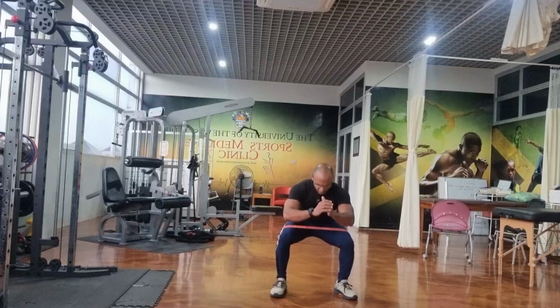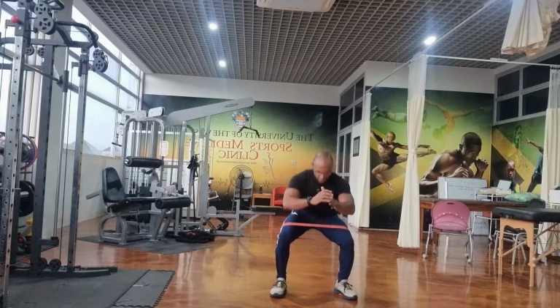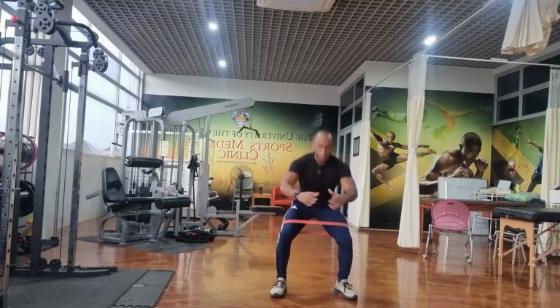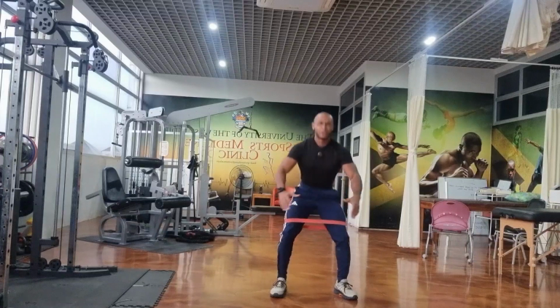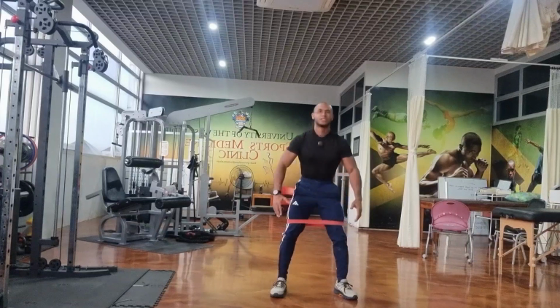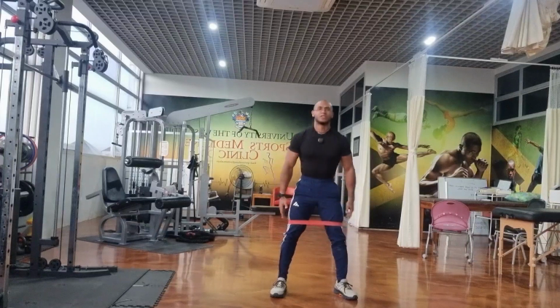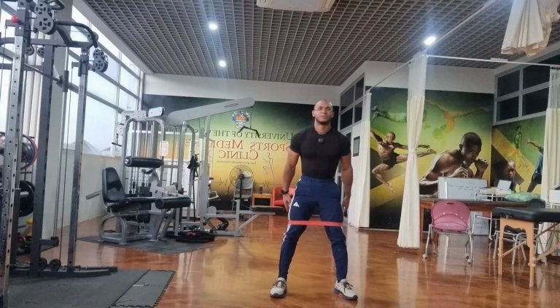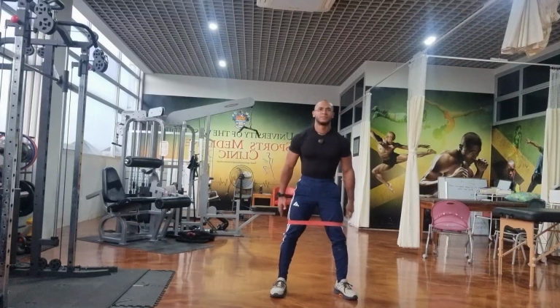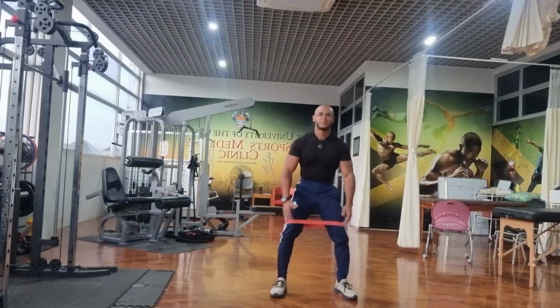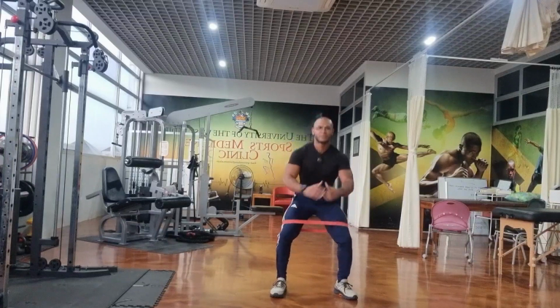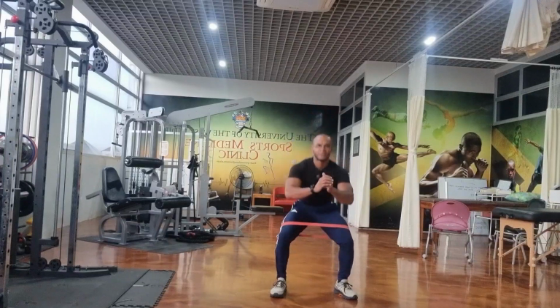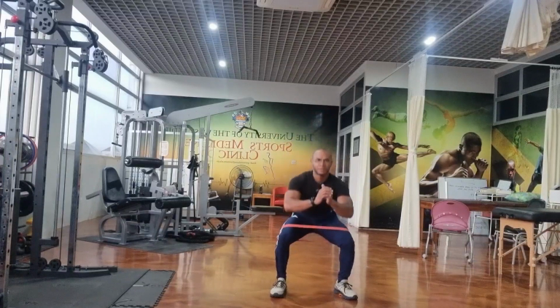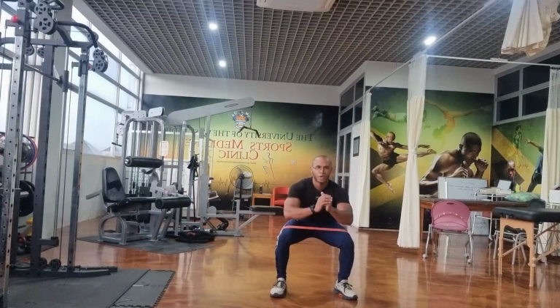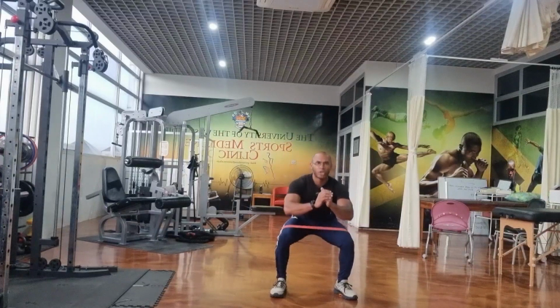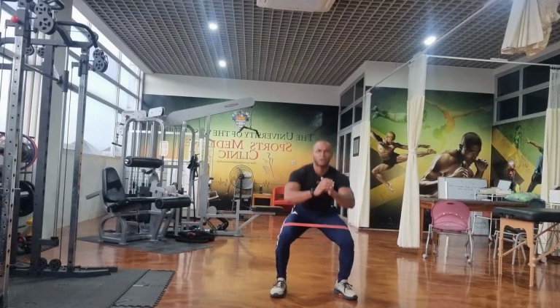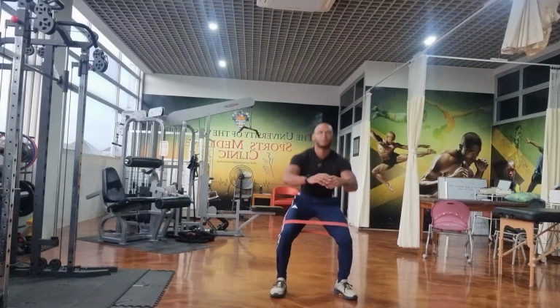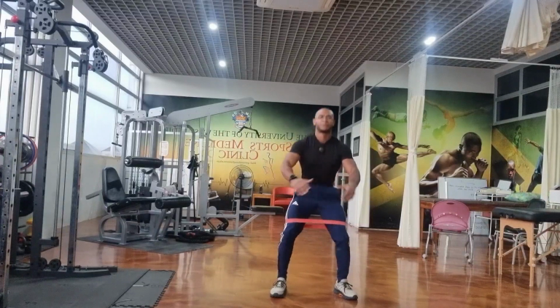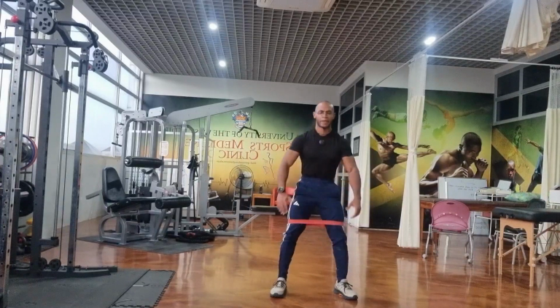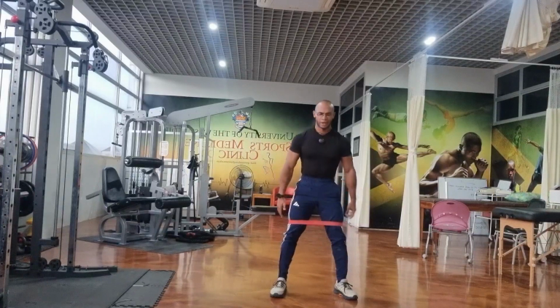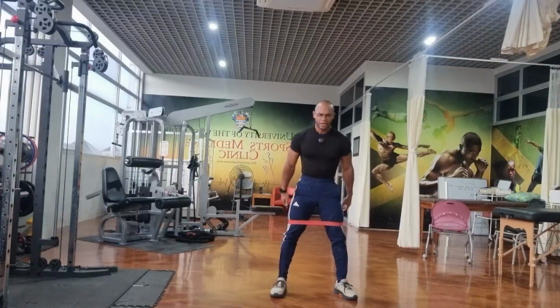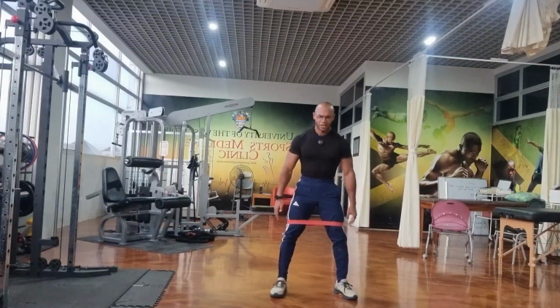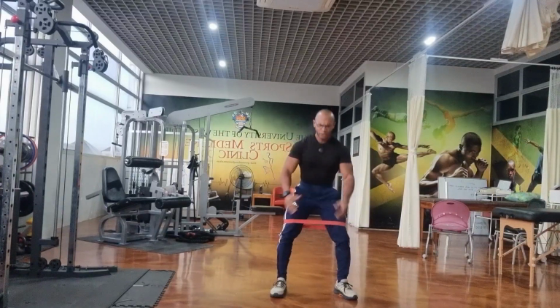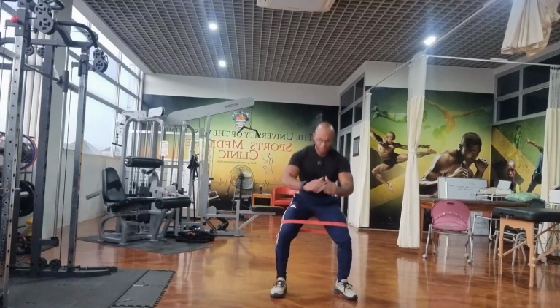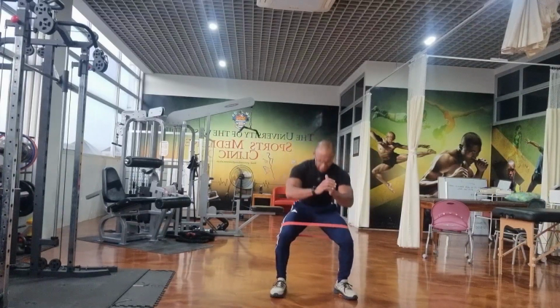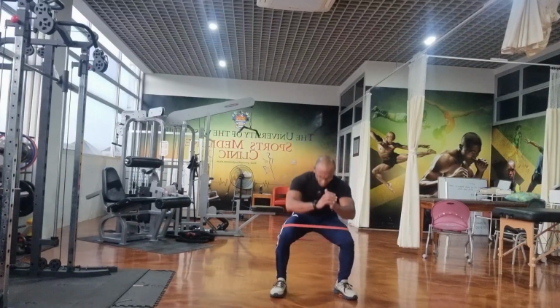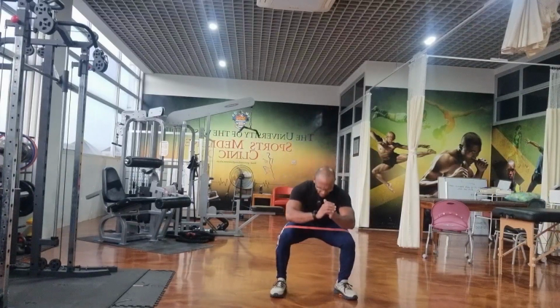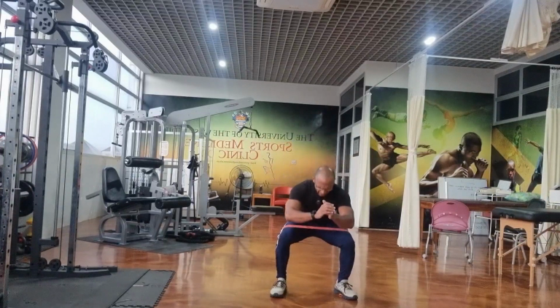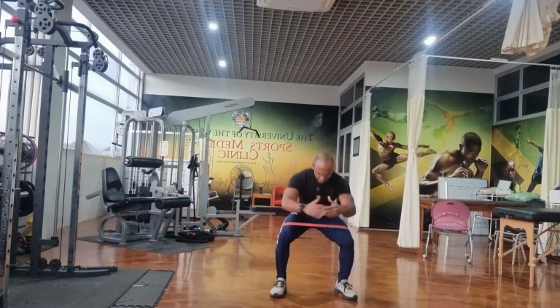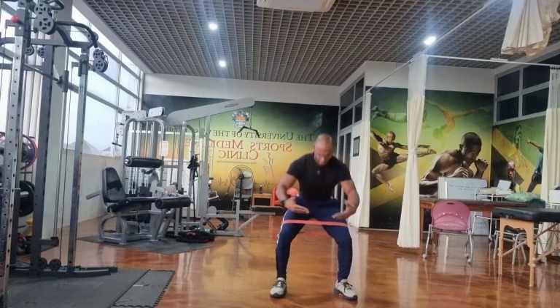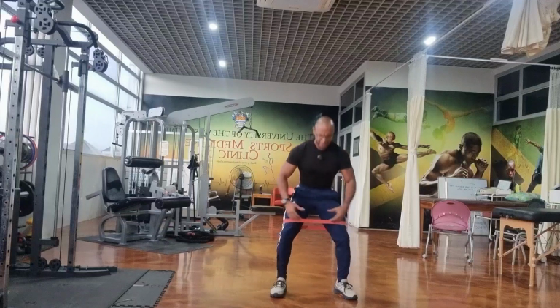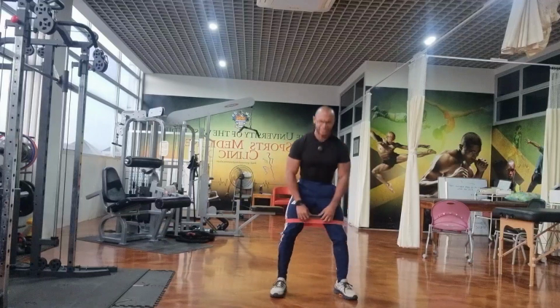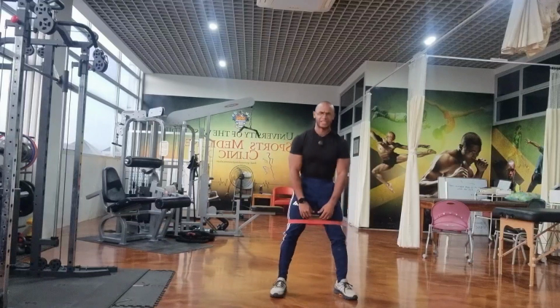I'm Roman Hunter. Welcome. Today we're going to be talking about the band squat exercise.